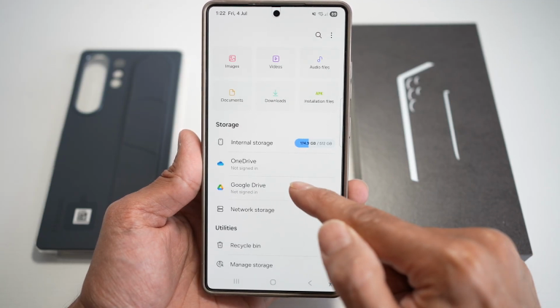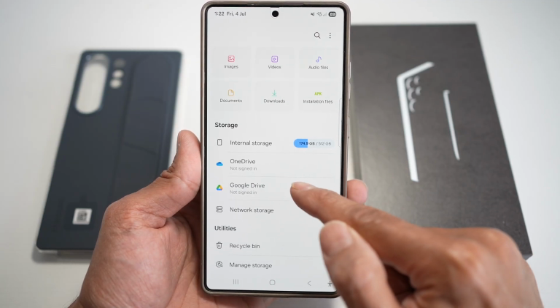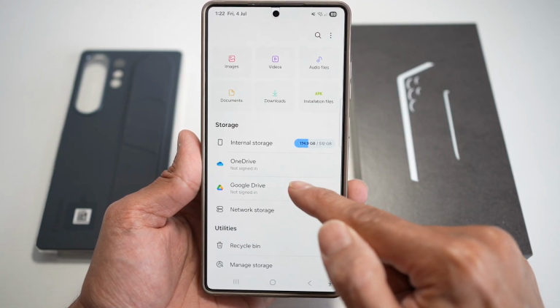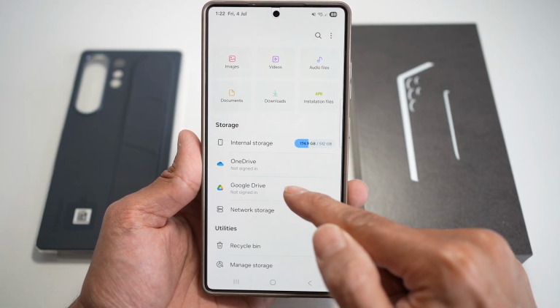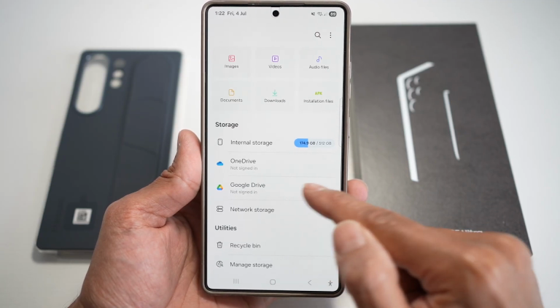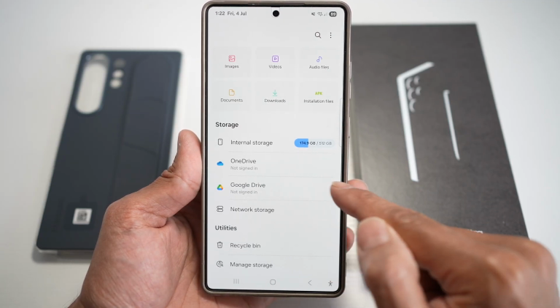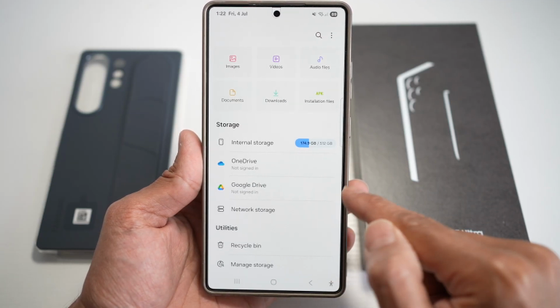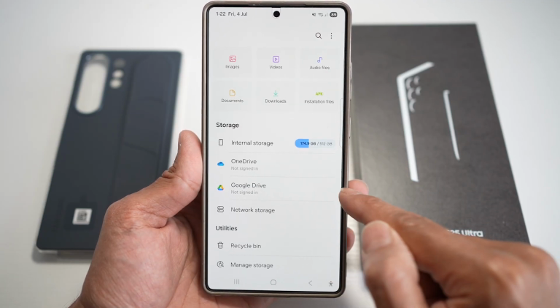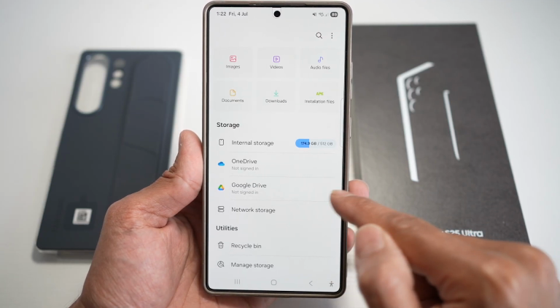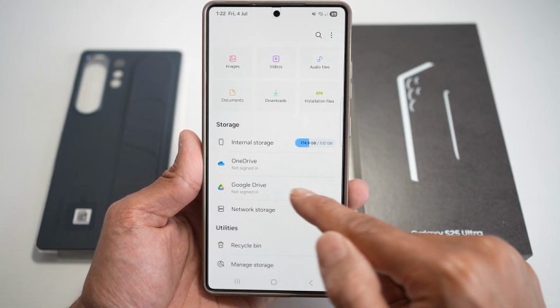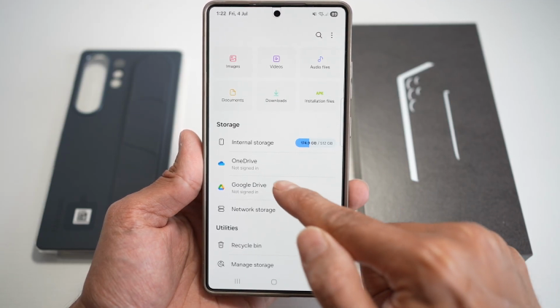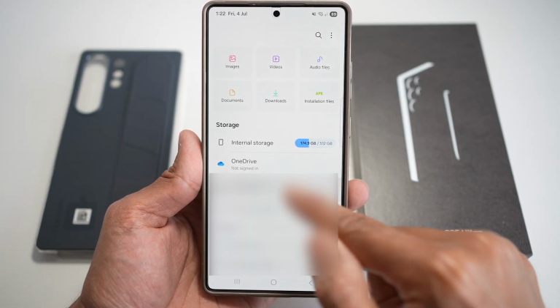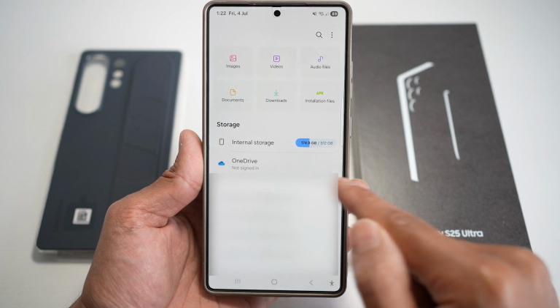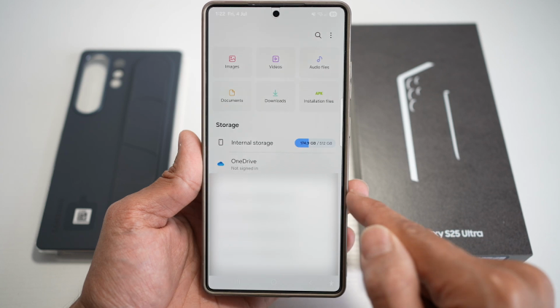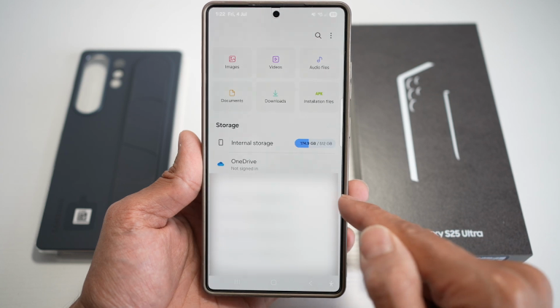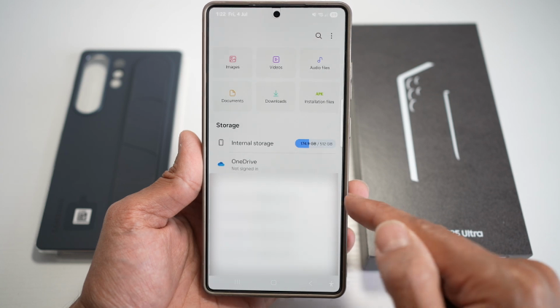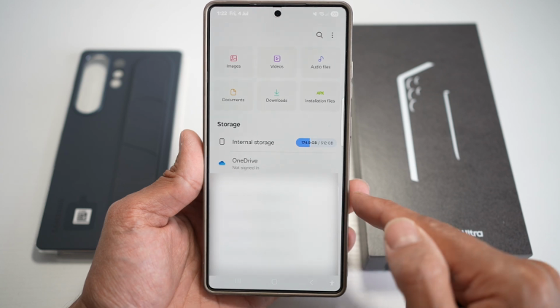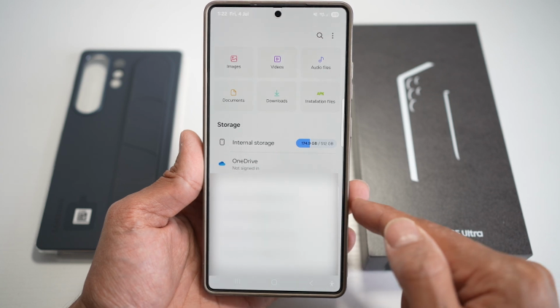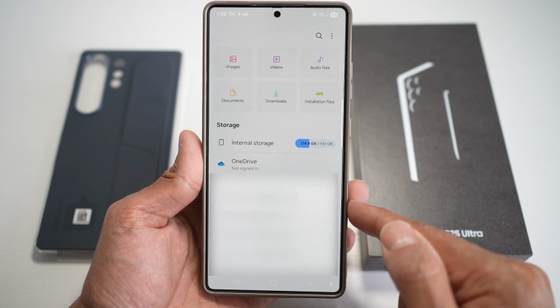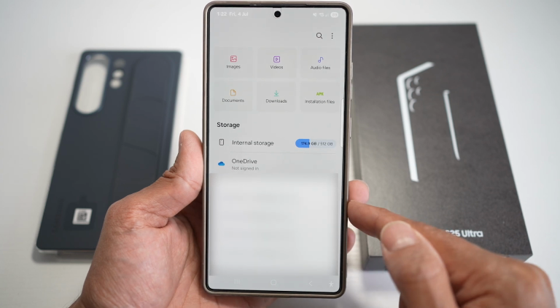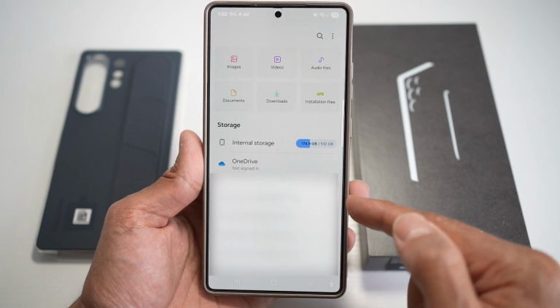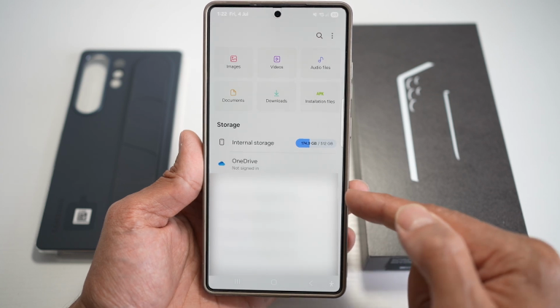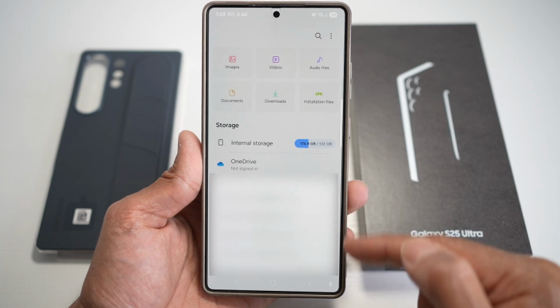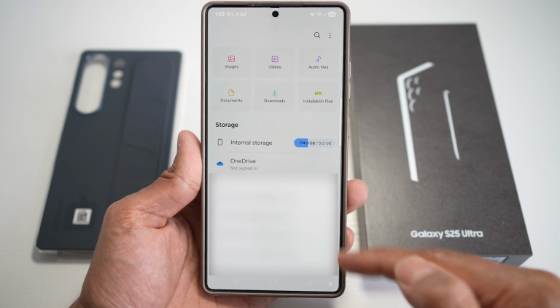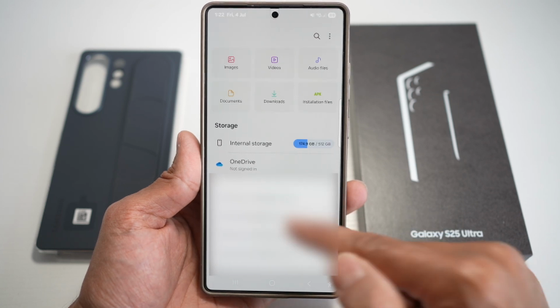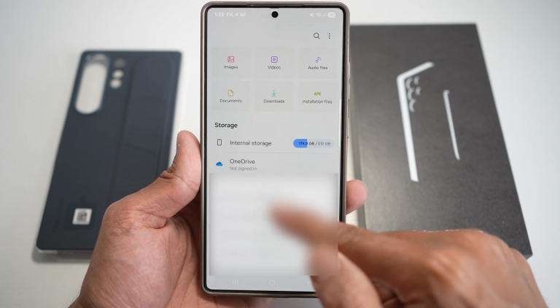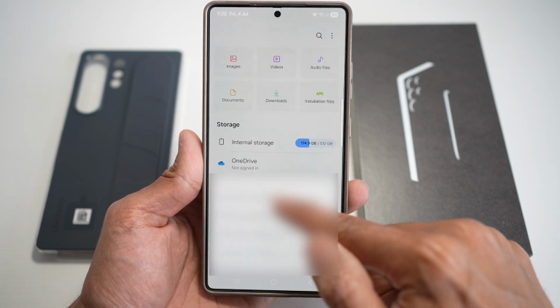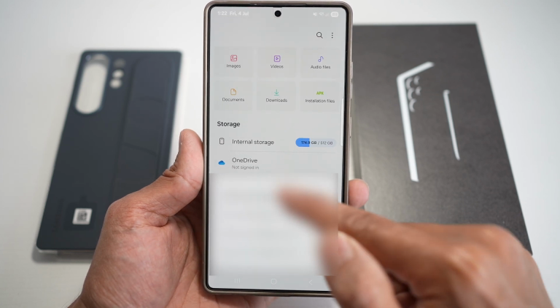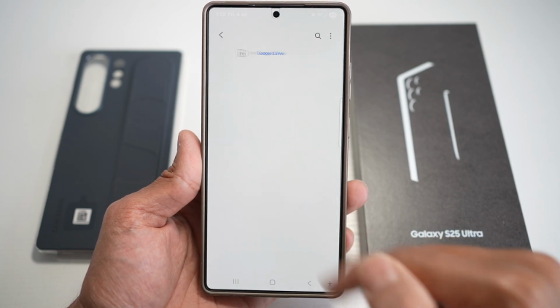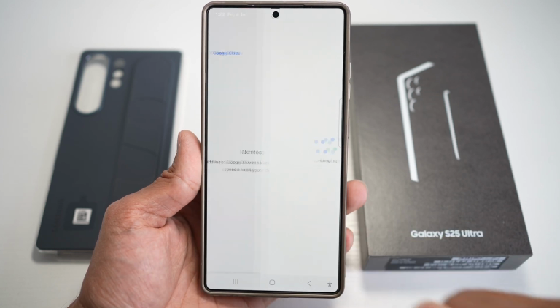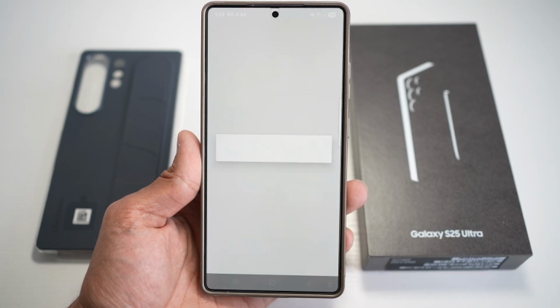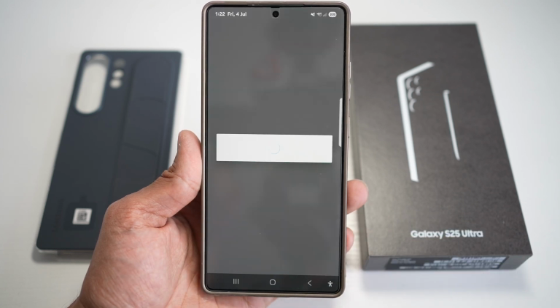As you can see, it's currently not signed in. Tap on this, and then go ahead and choose an account and sign in.